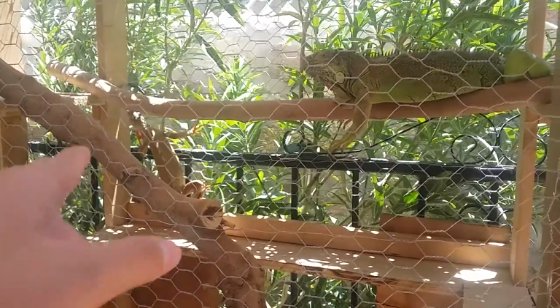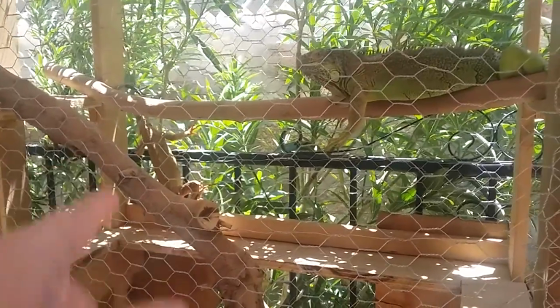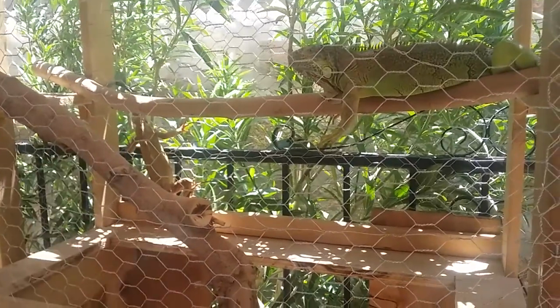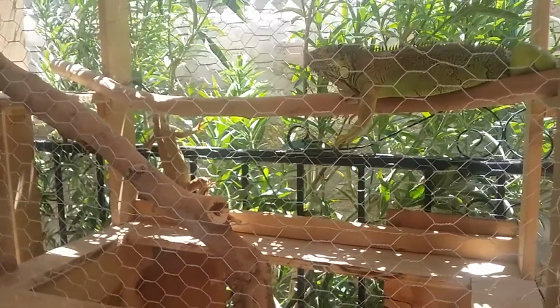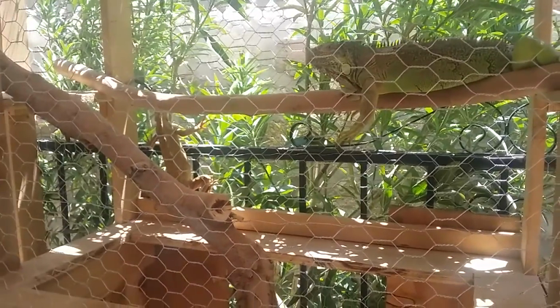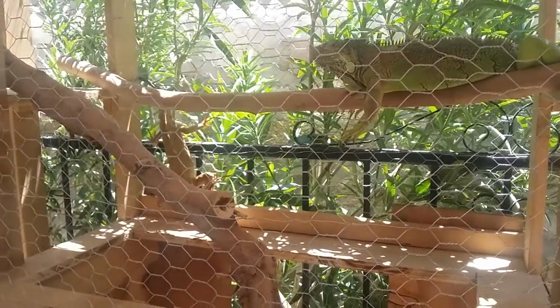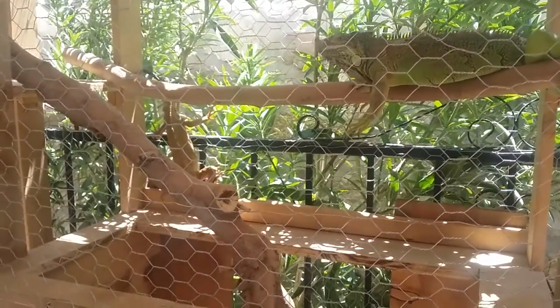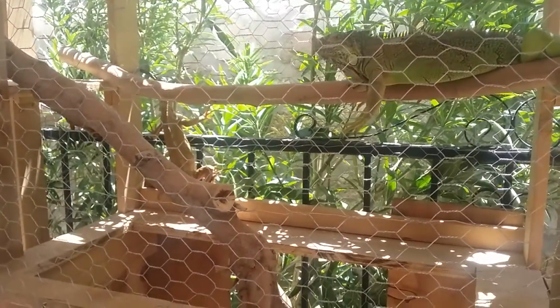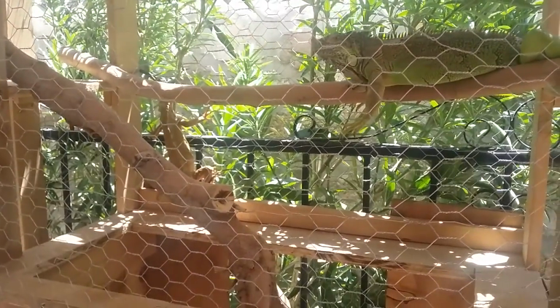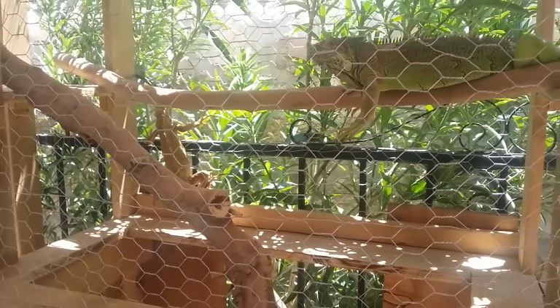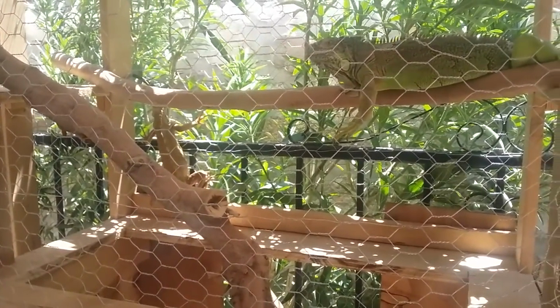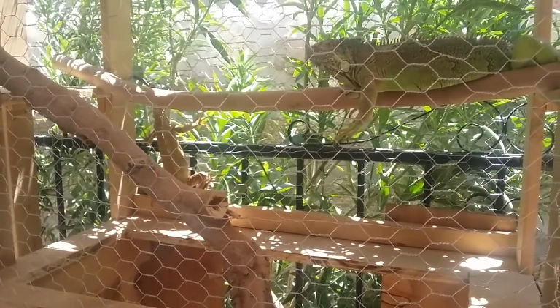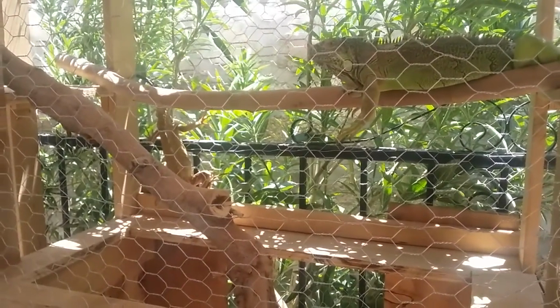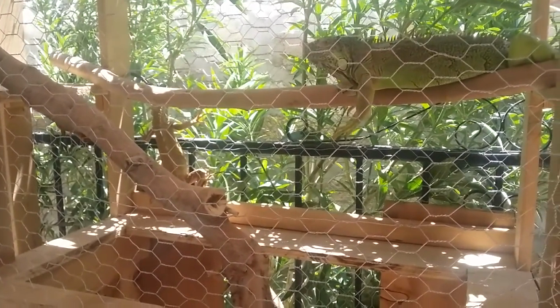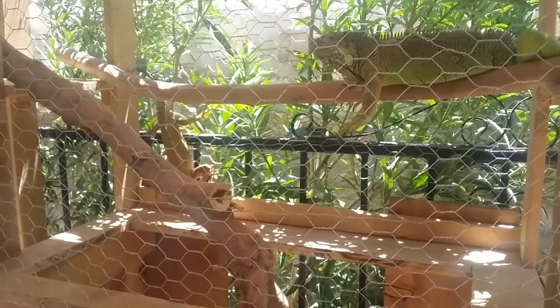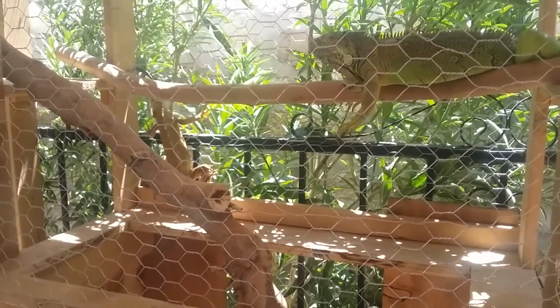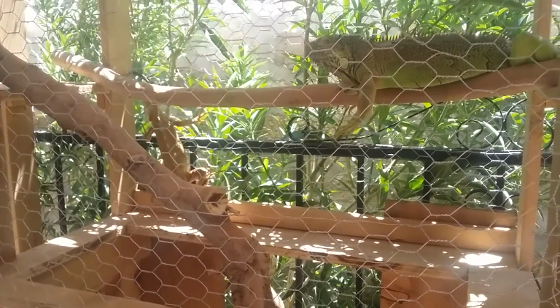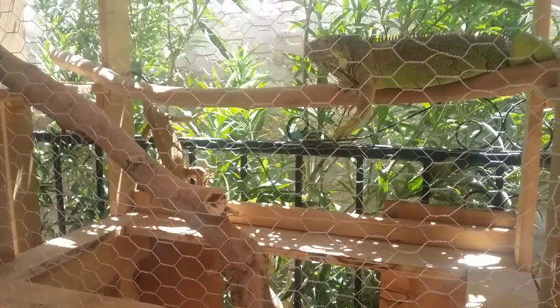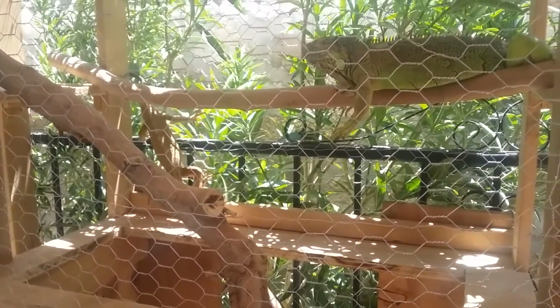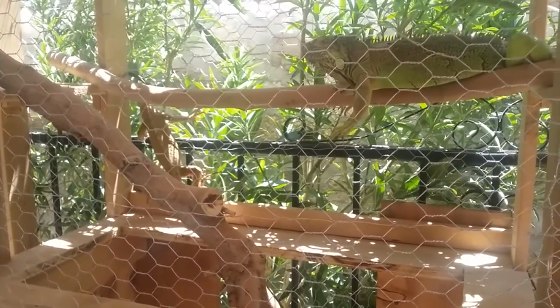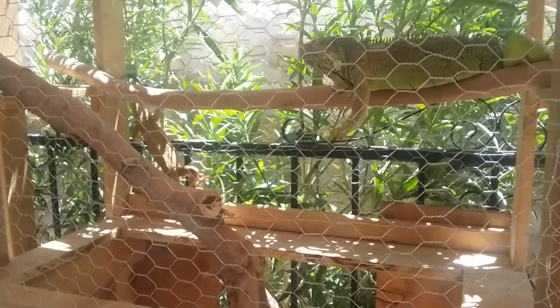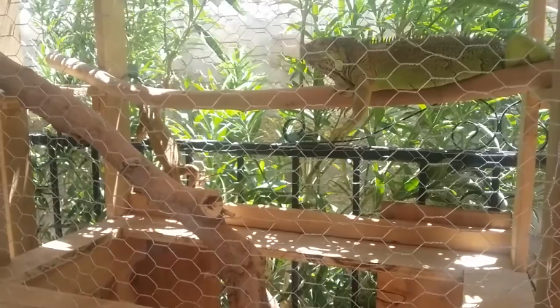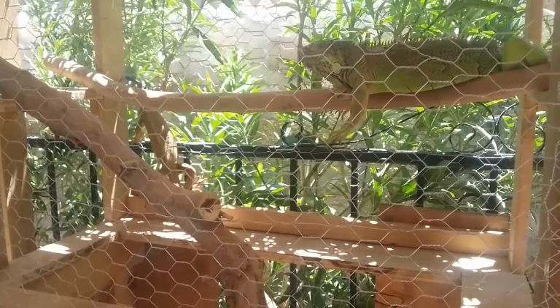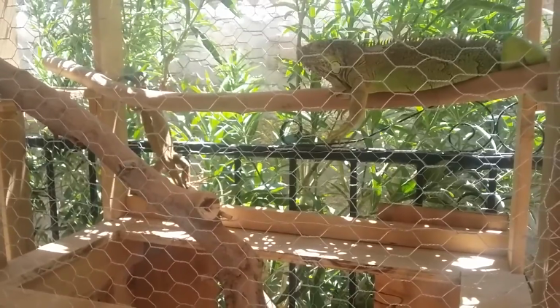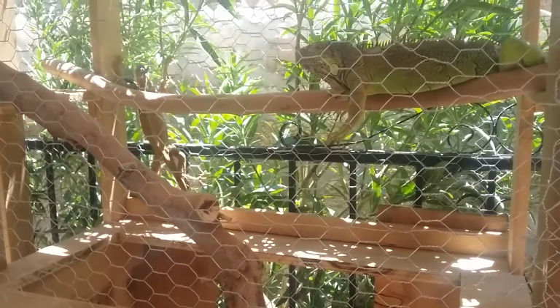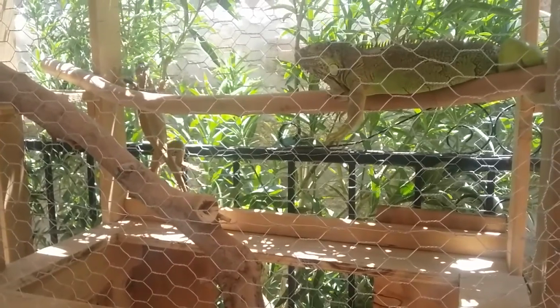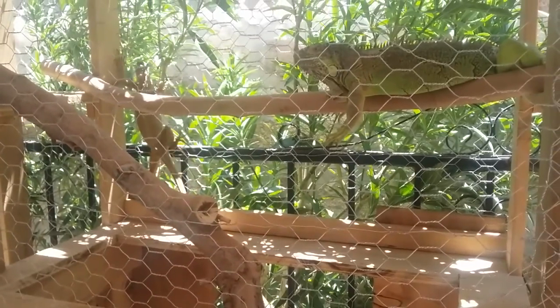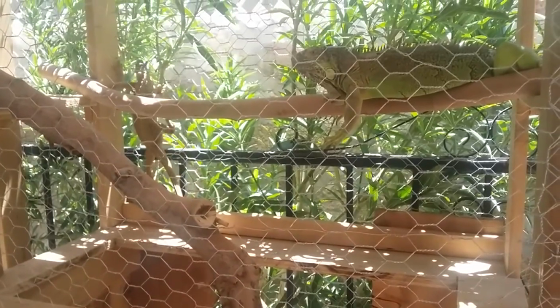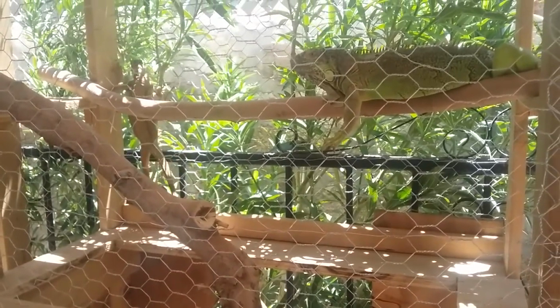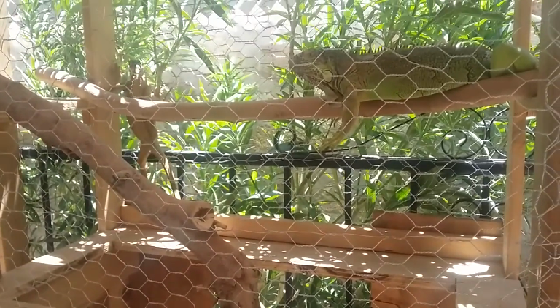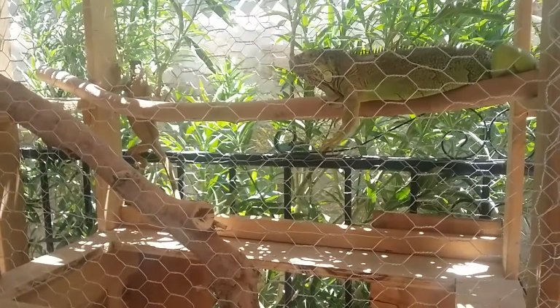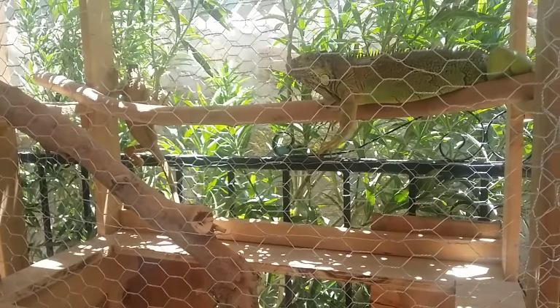He is very tame. I don't know what to name him. I'll probably name him something, like Colorado or something.